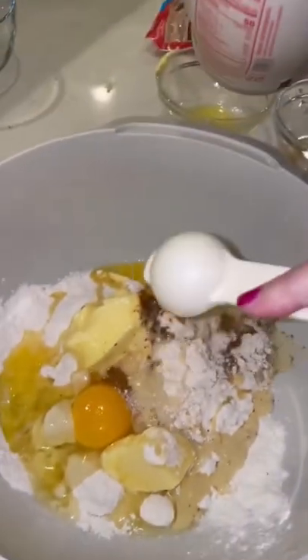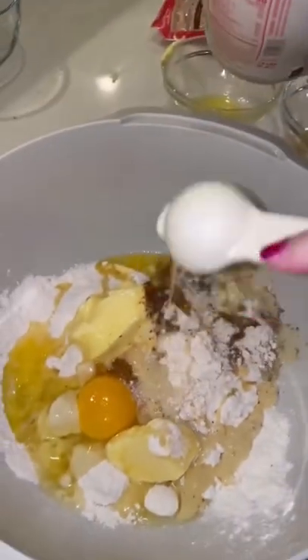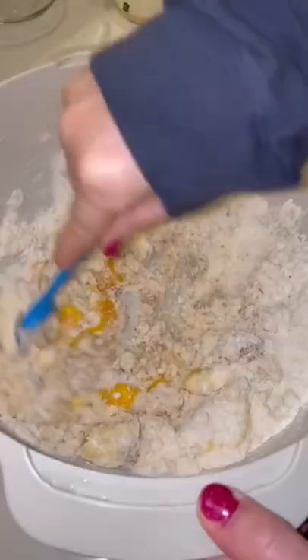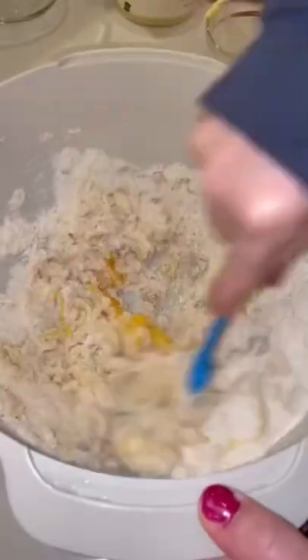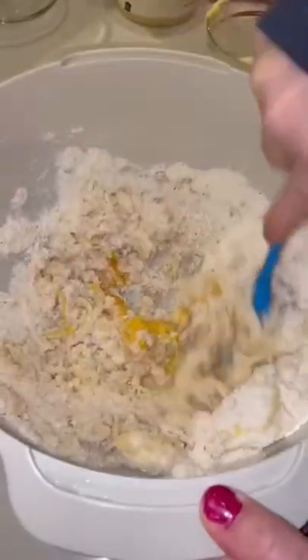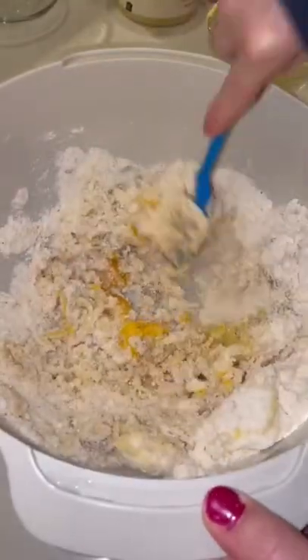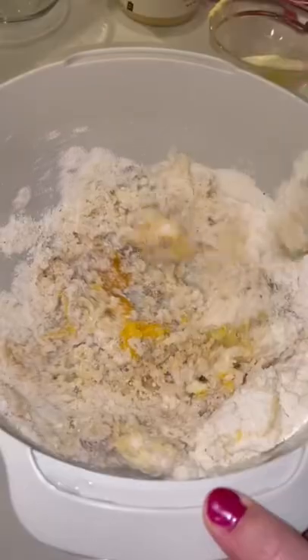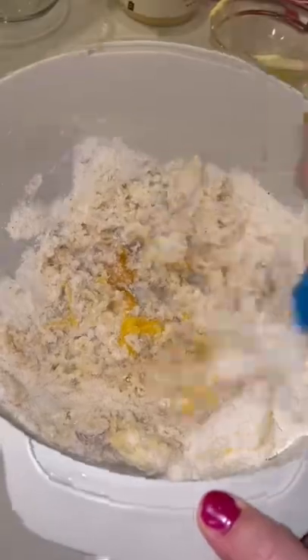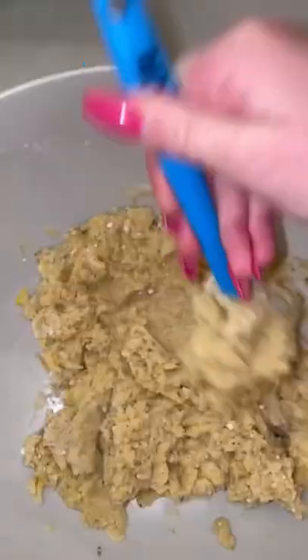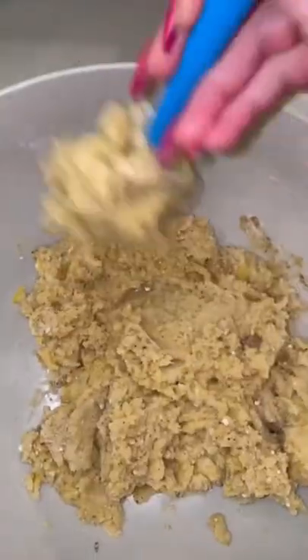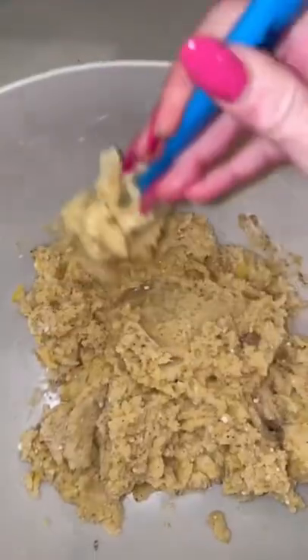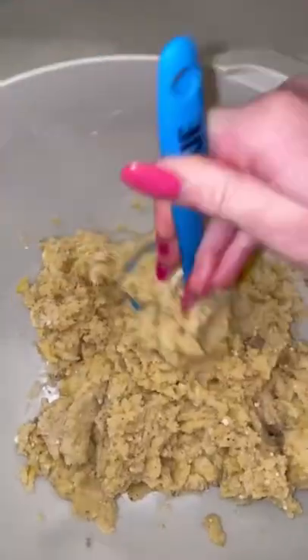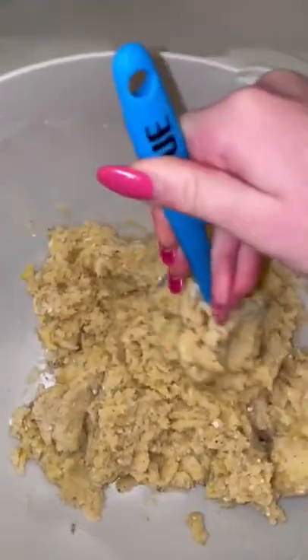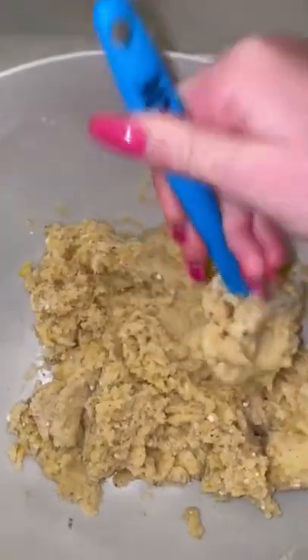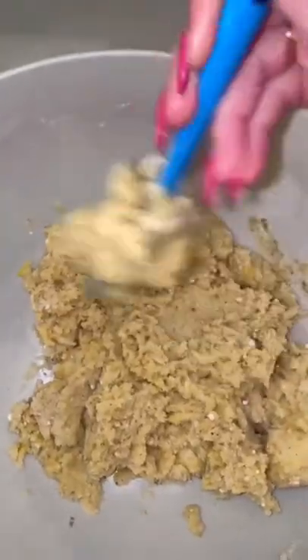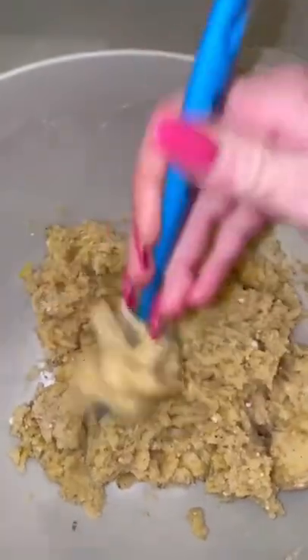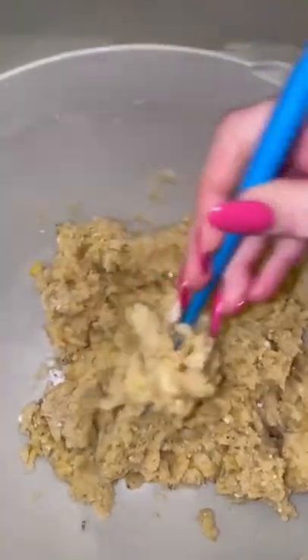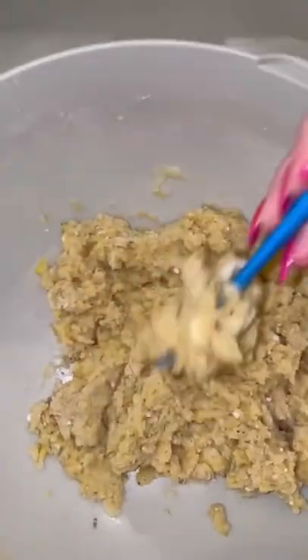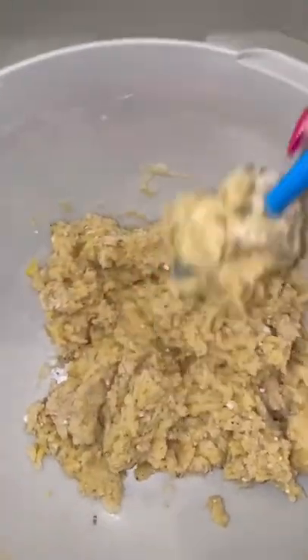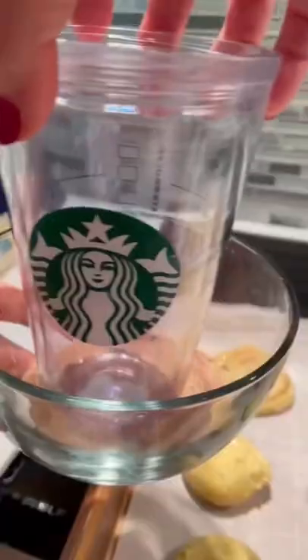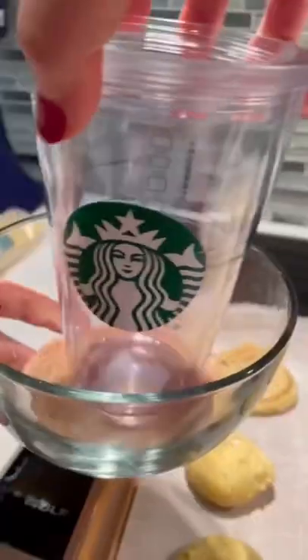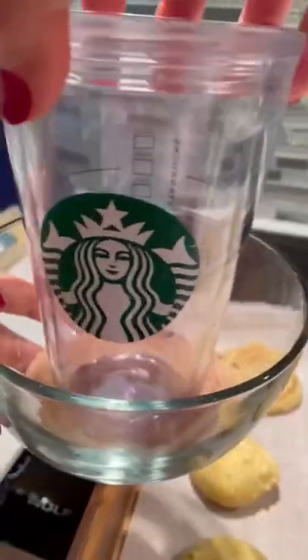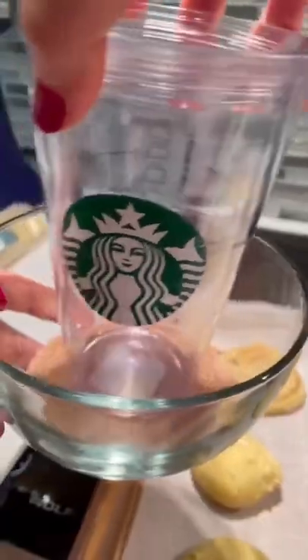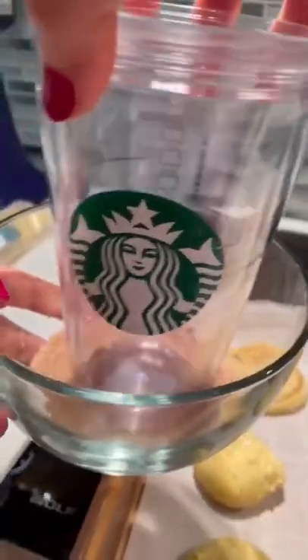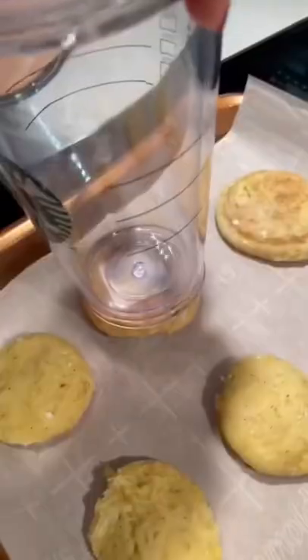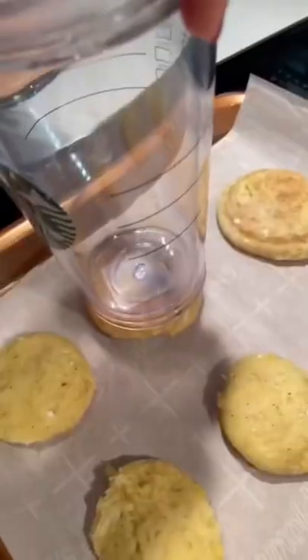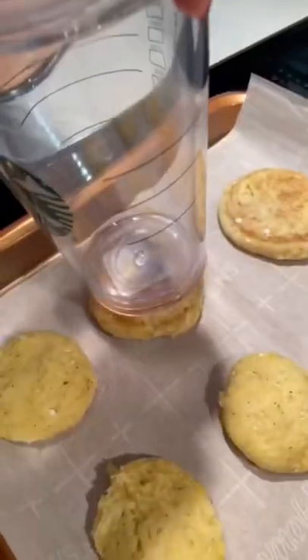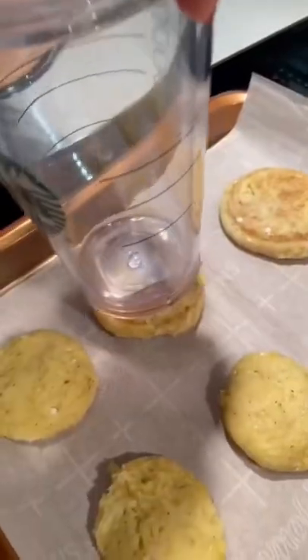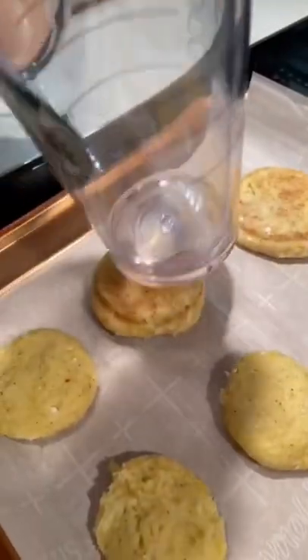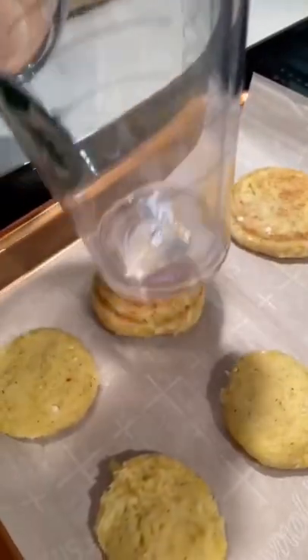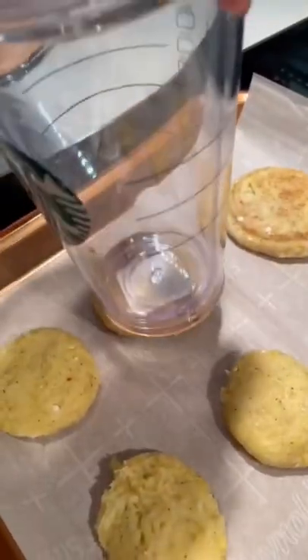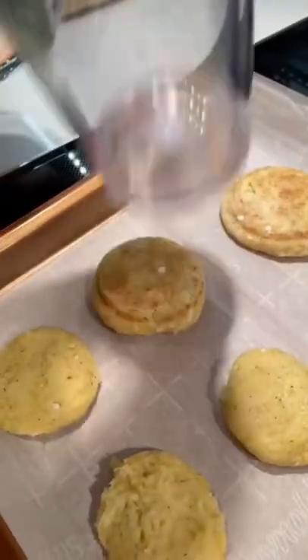Then I stirred it around, and once I scooped them onto a cookie sheet, I flattened the cookies using the bottom of a glass dipped in cinnamon sugar.